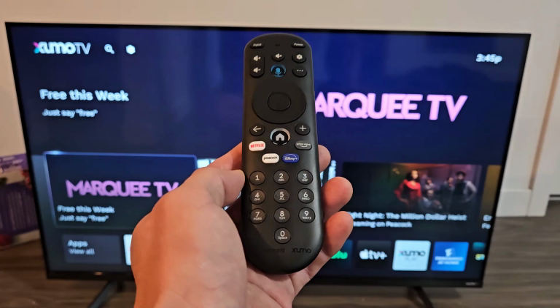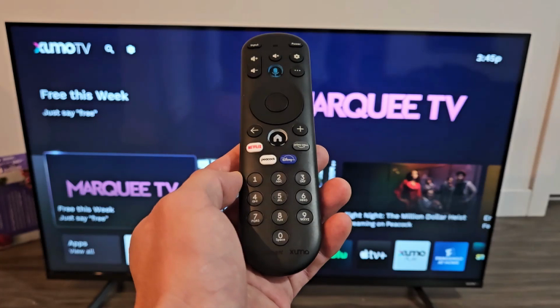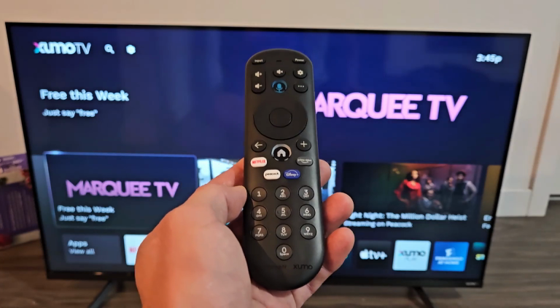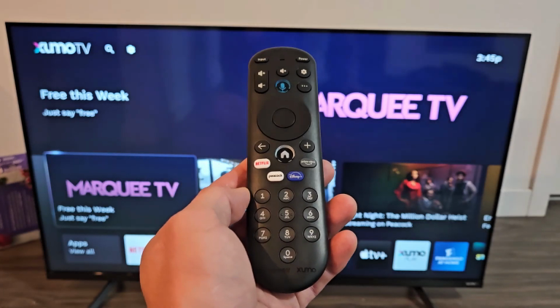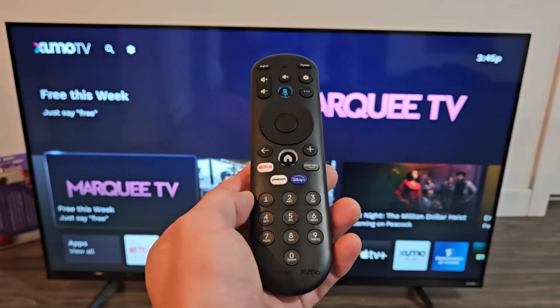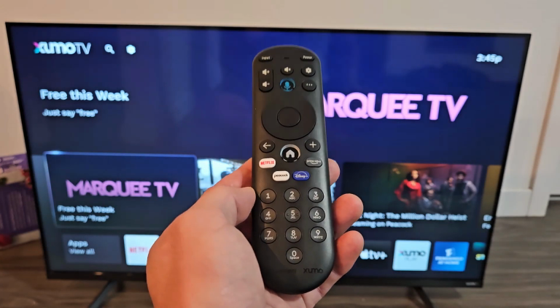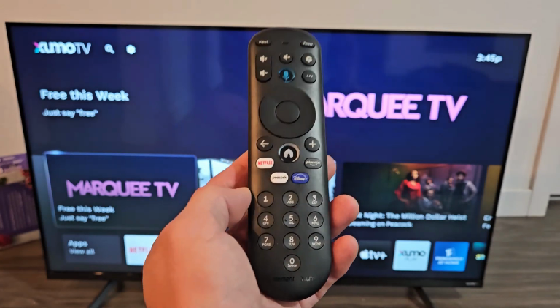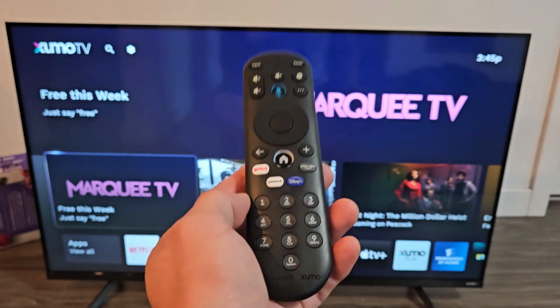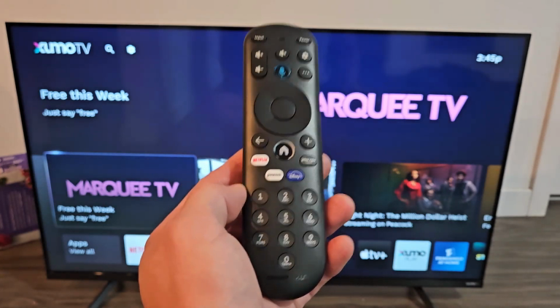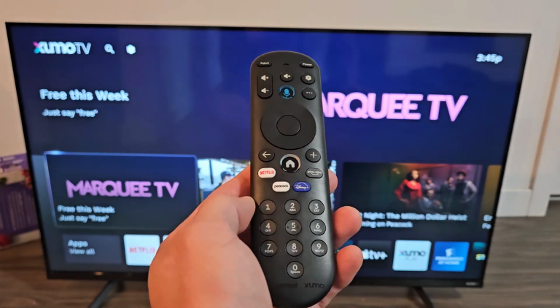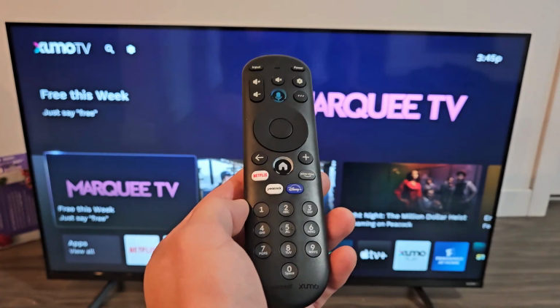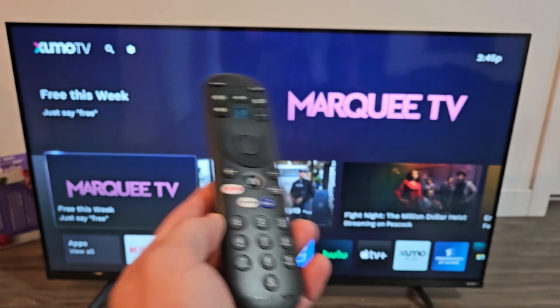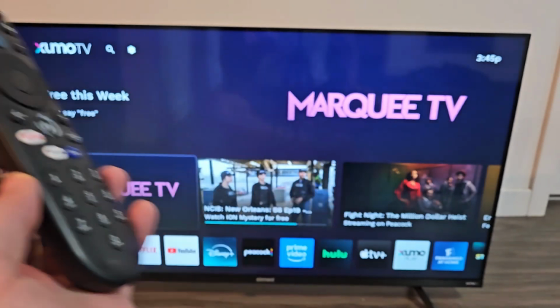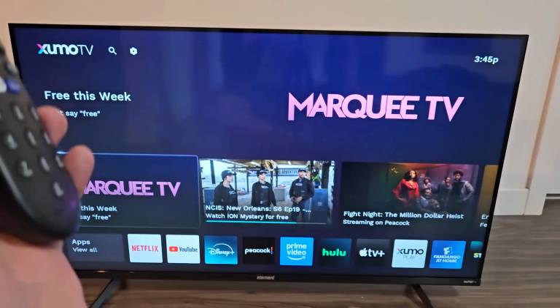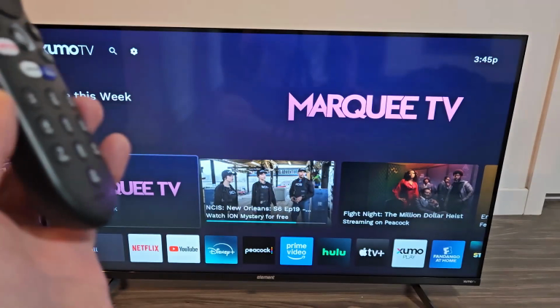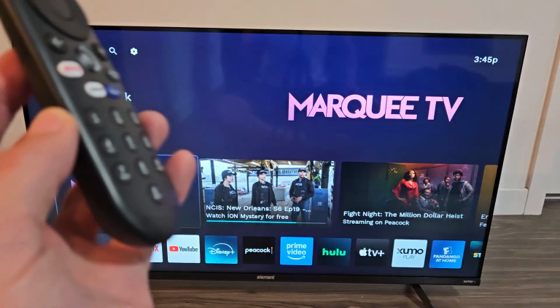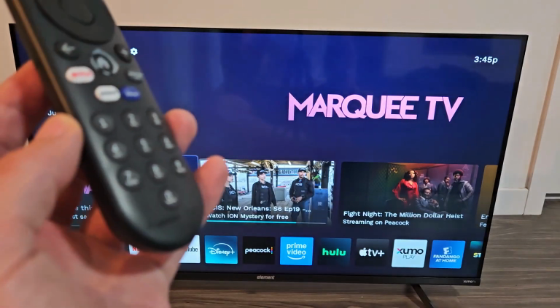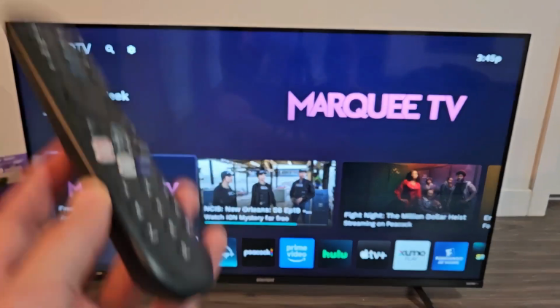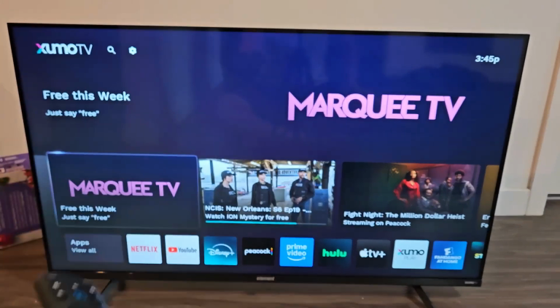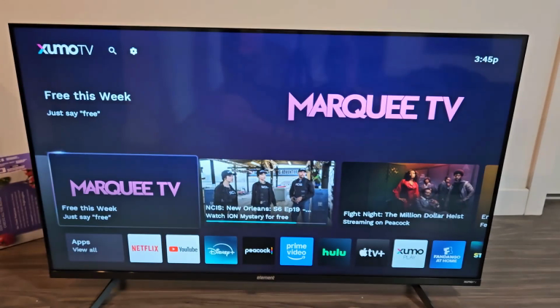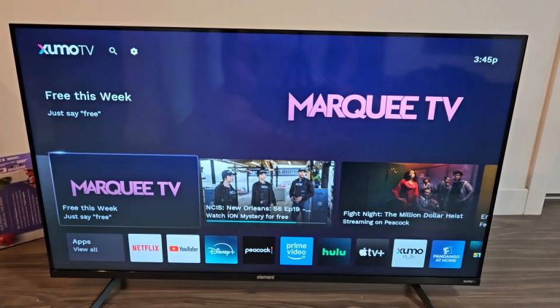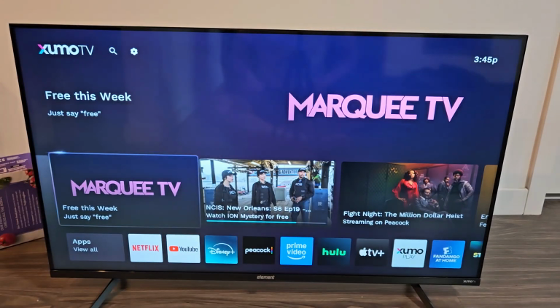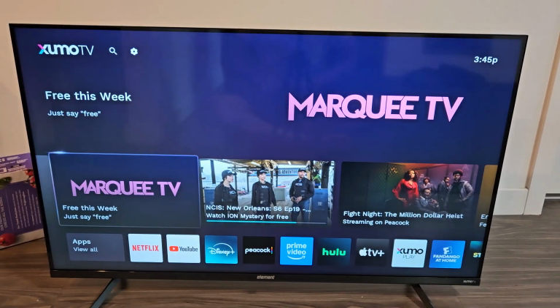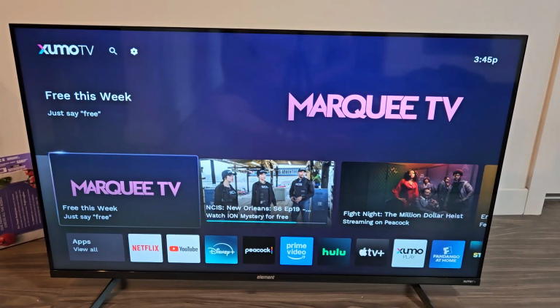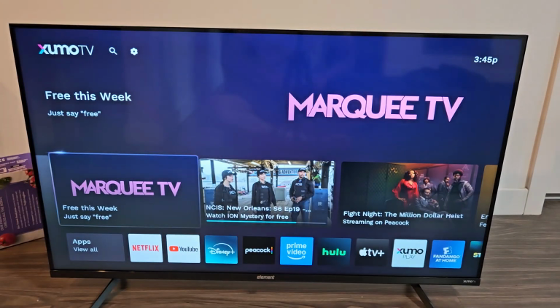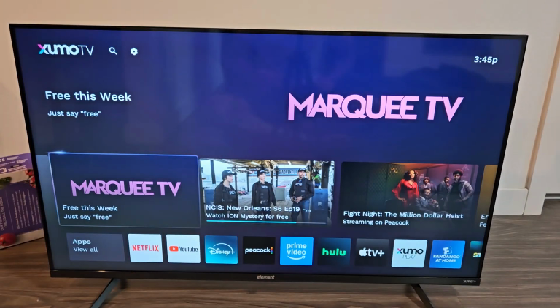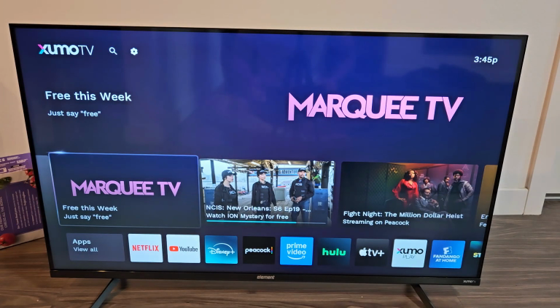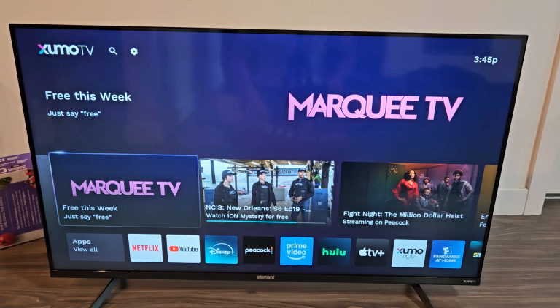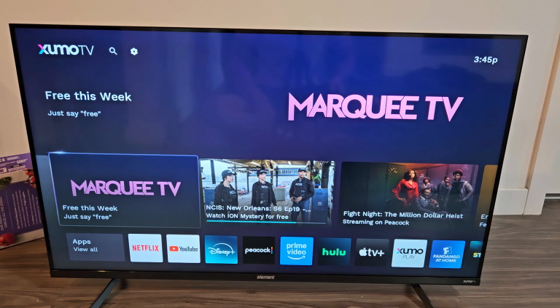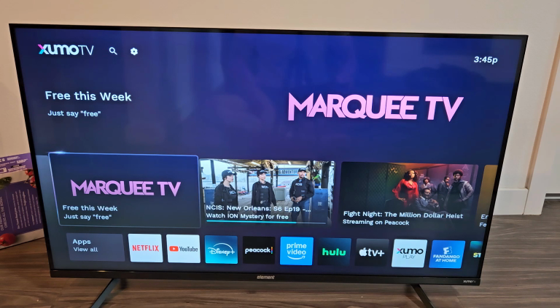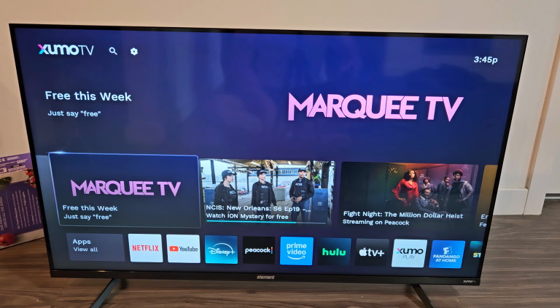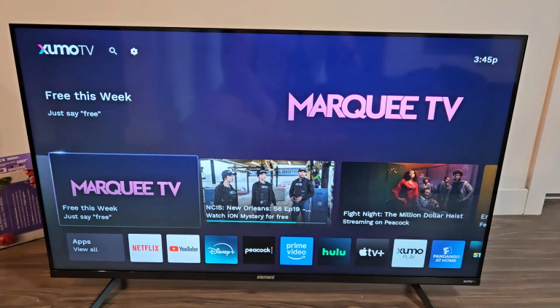Here's an Element 4K Zumo Smart TV. I'm going to show you how to disconnect, or basically log off, from your Wi-Fi network.